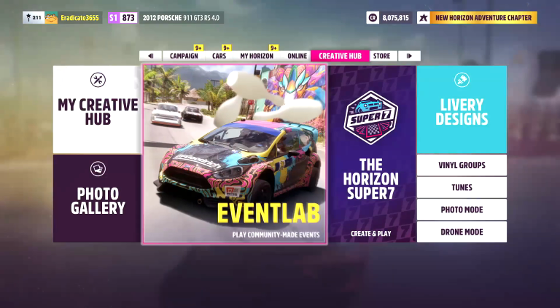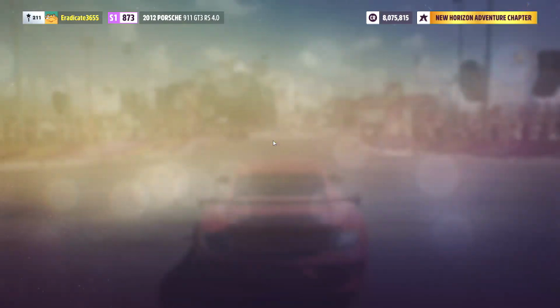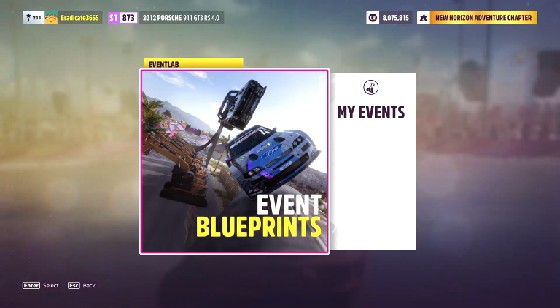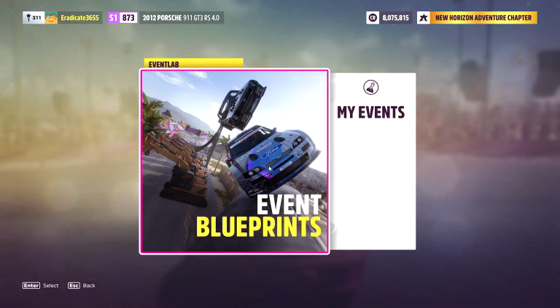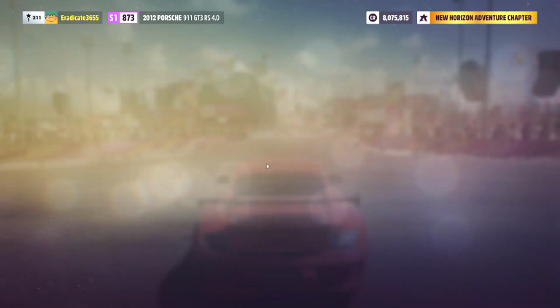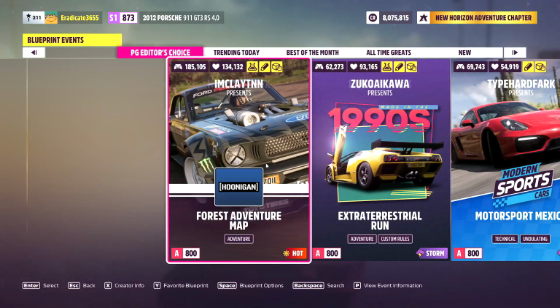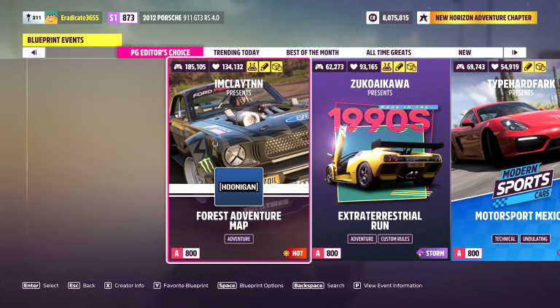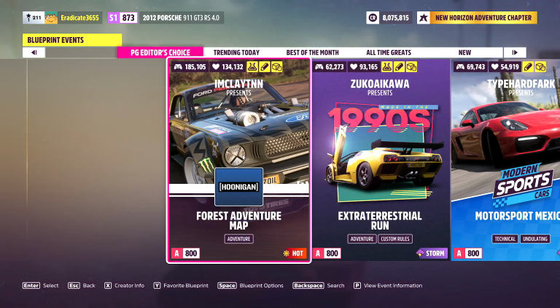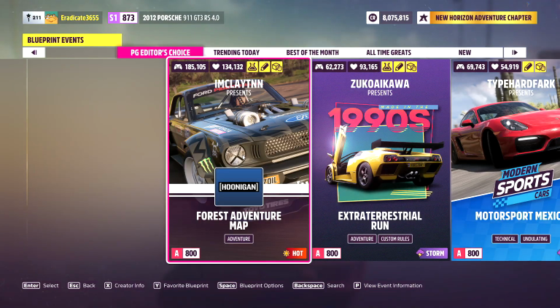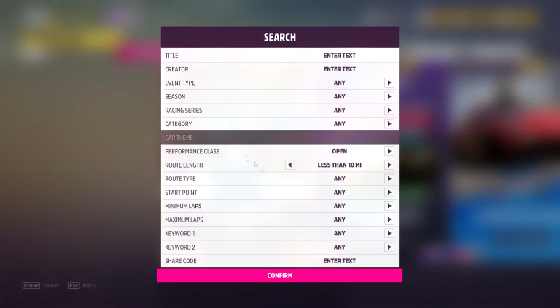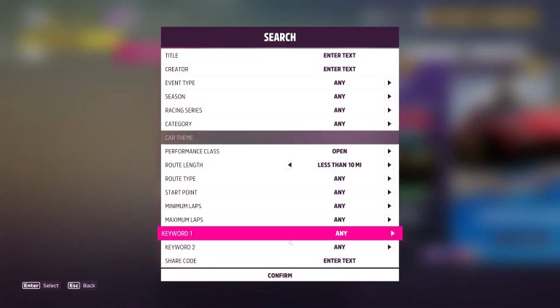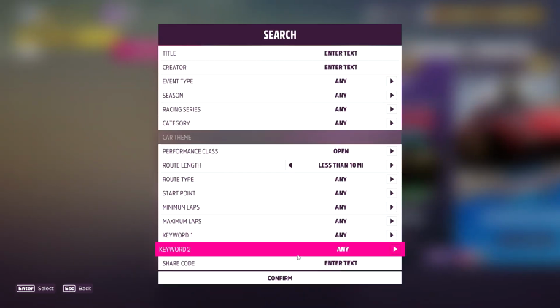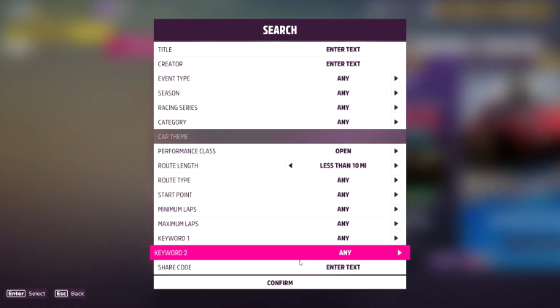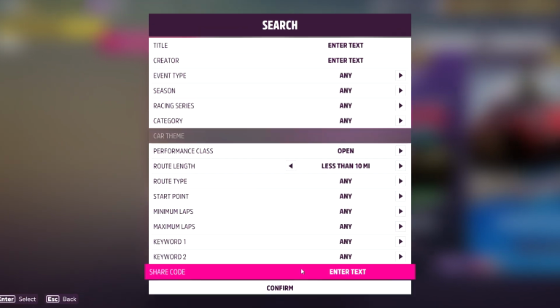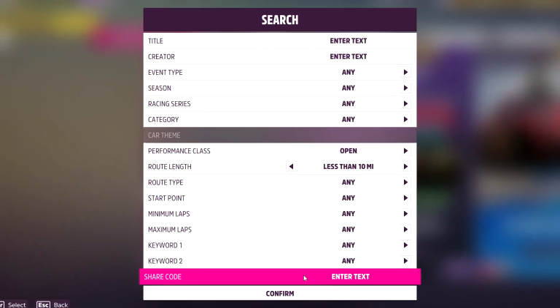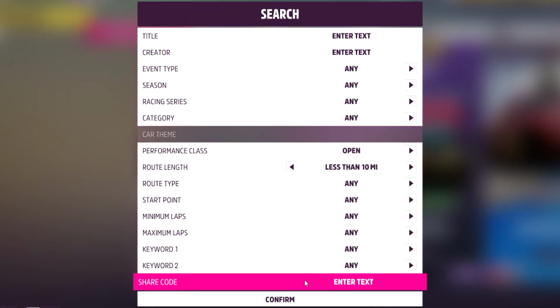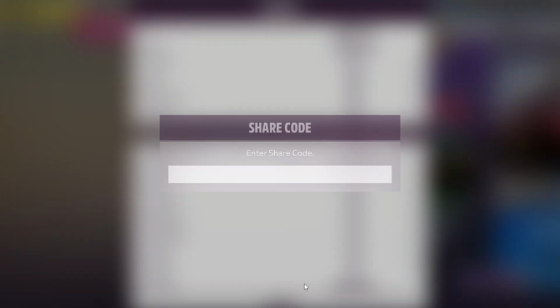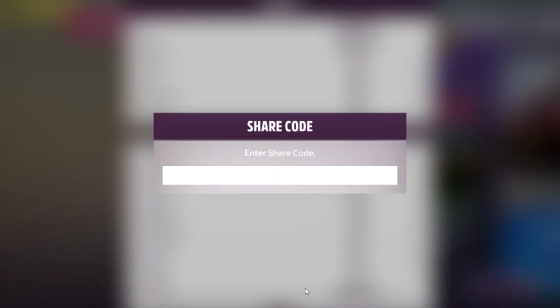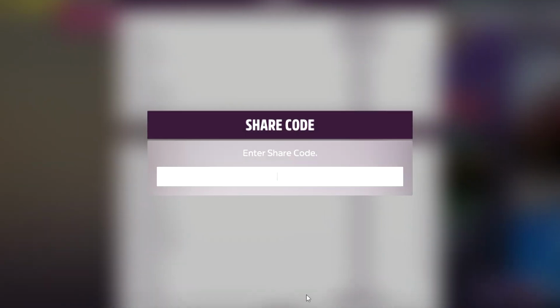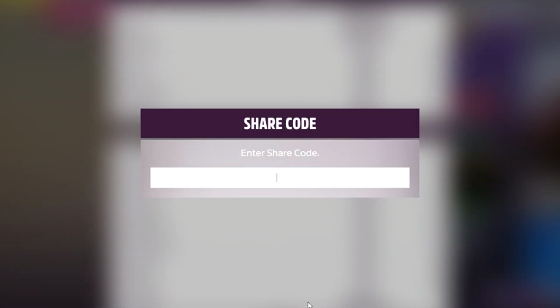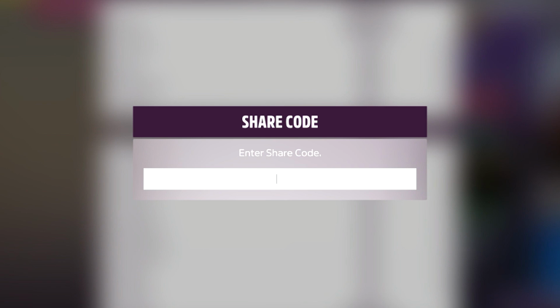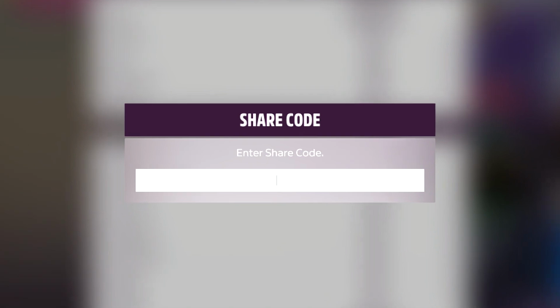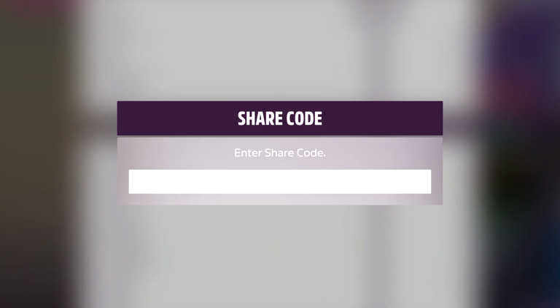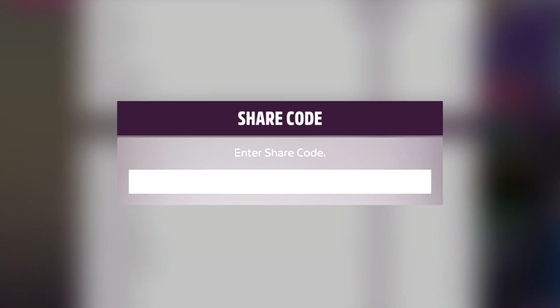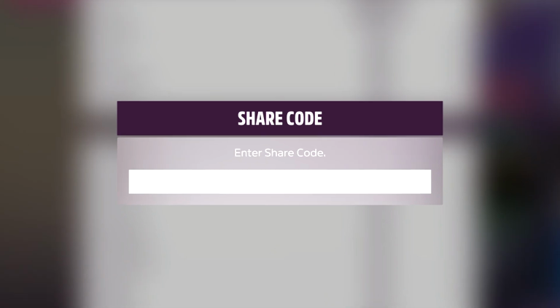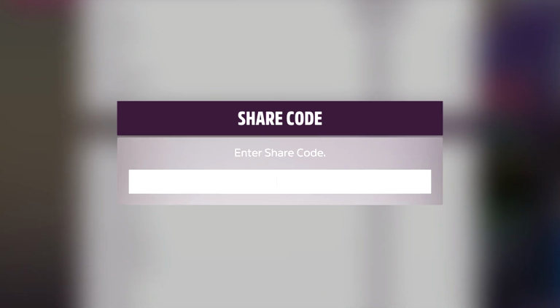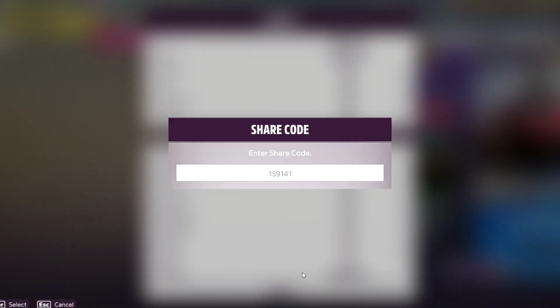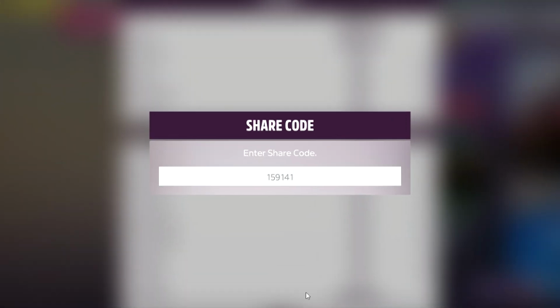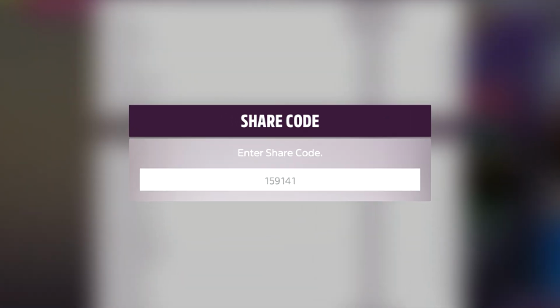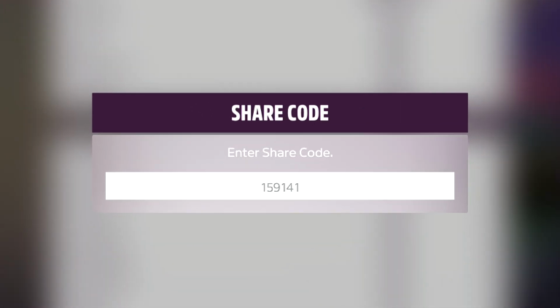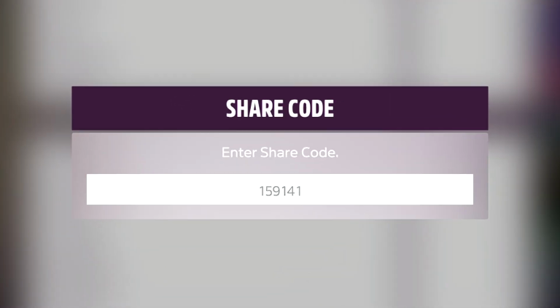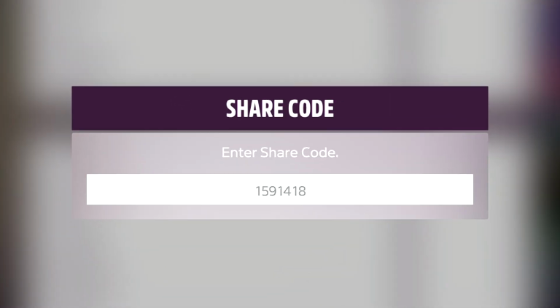Now once that's all taken care of, you can go to Event Lab, then Event Blueprints, and enter this share code shown on screen.